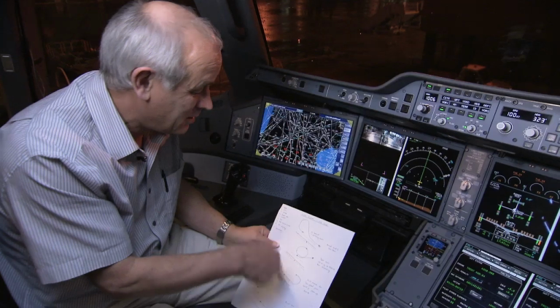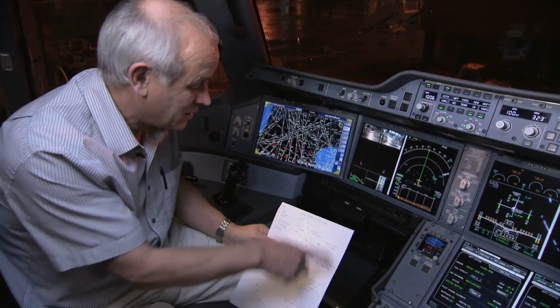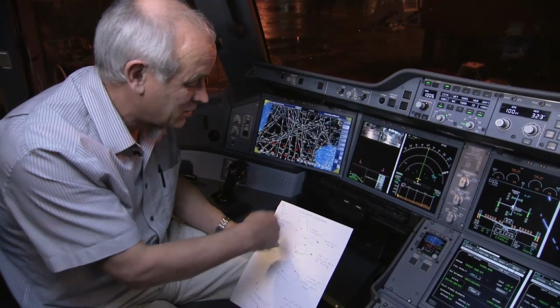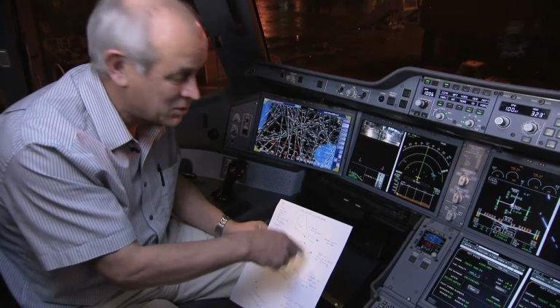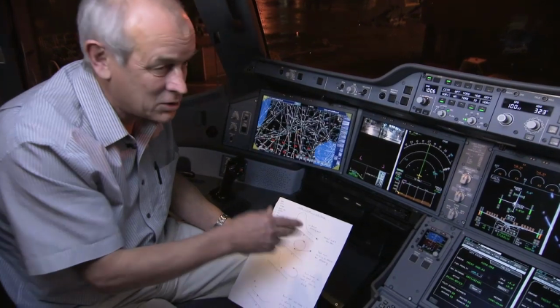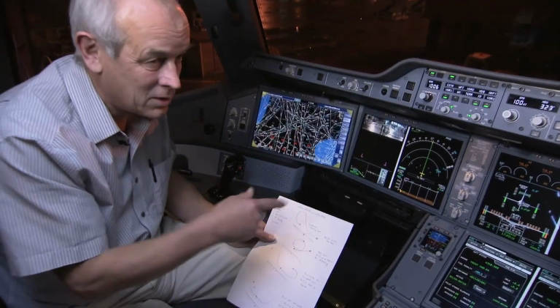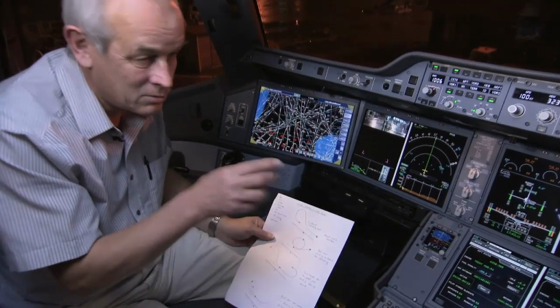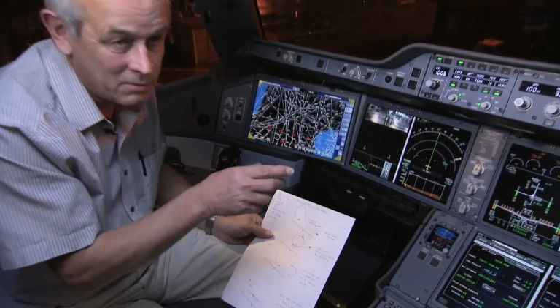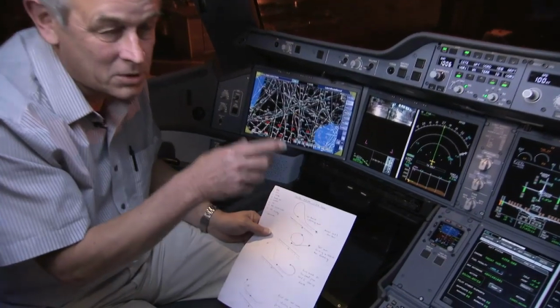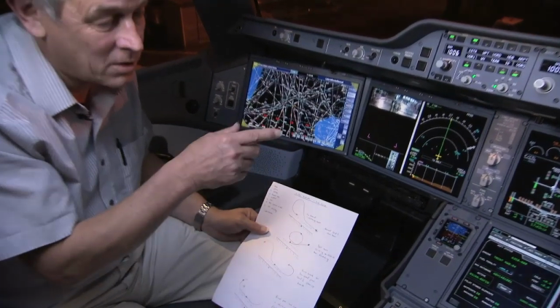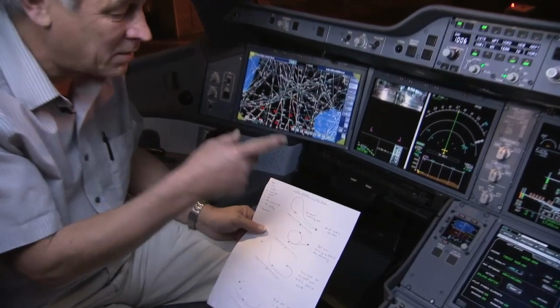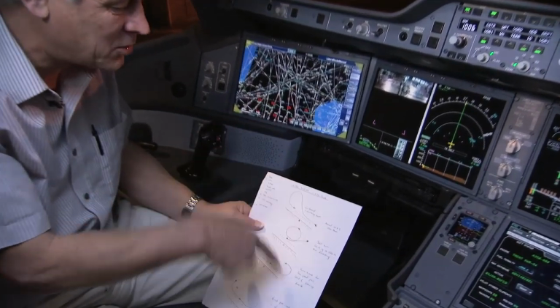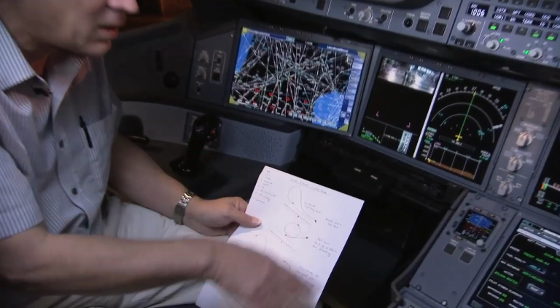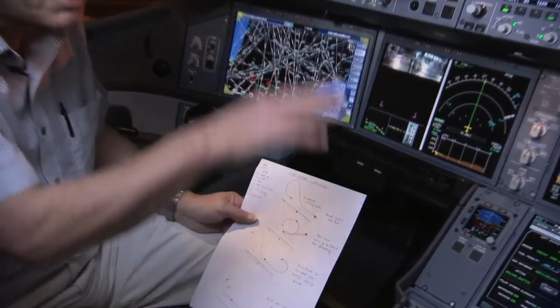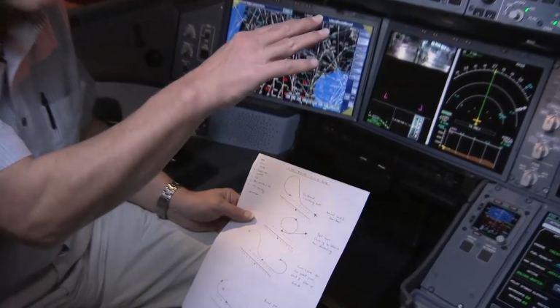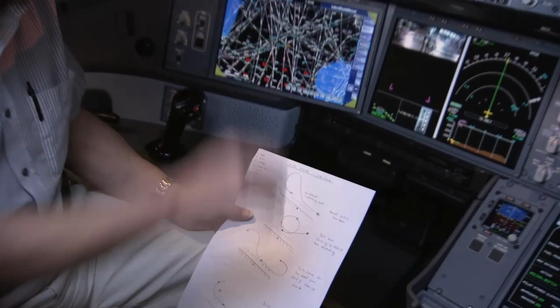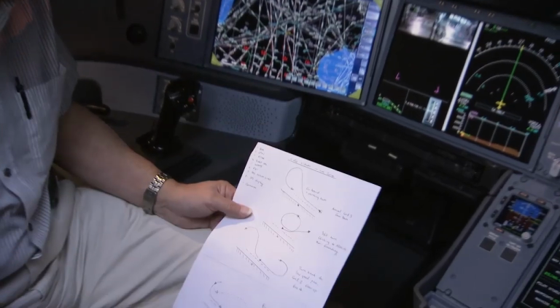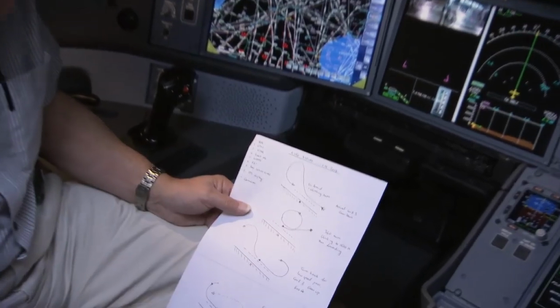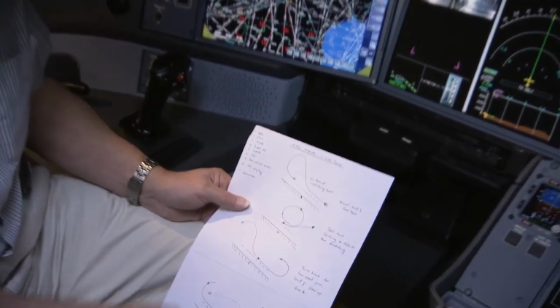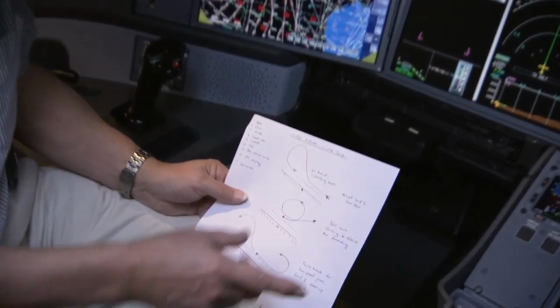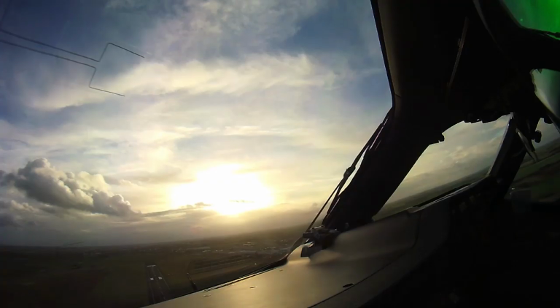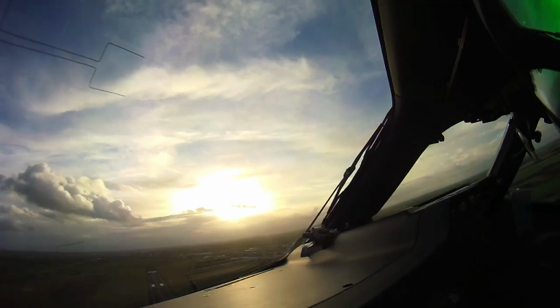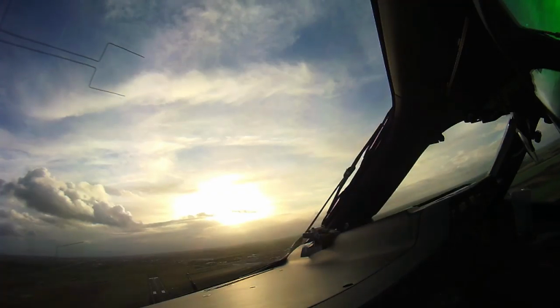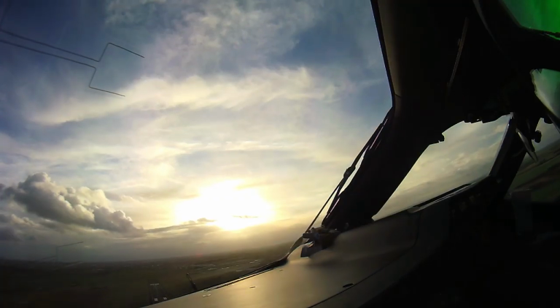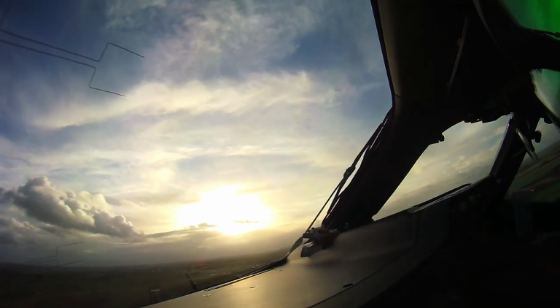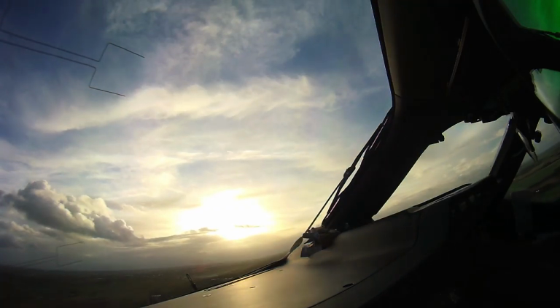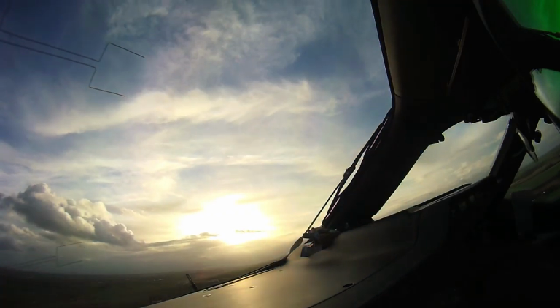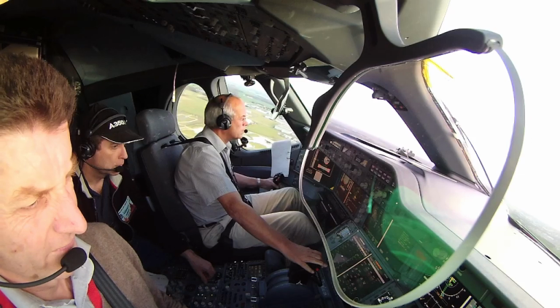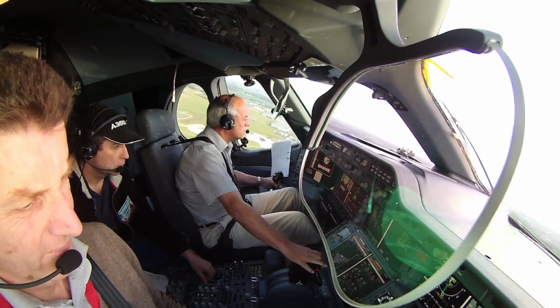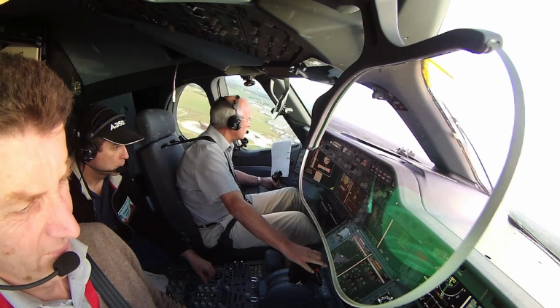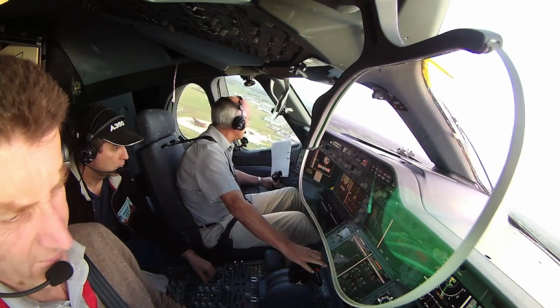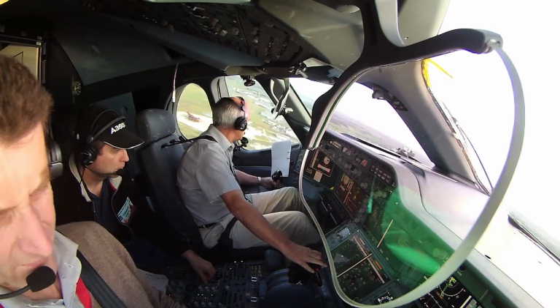Then a 360-degree turn right in front of the crowd, where we sort of climb up to about 1500 feet opposite the crowd and then descend back.